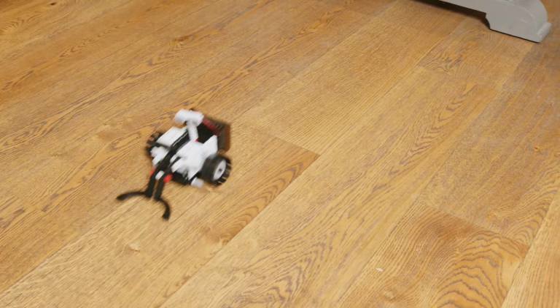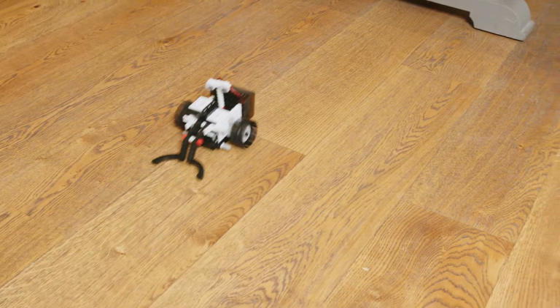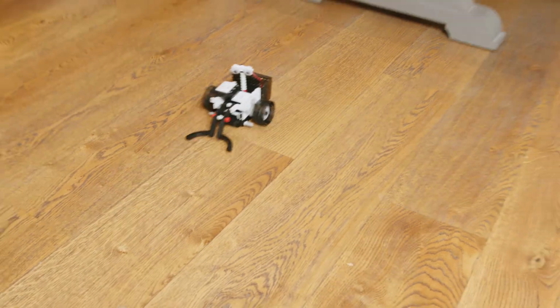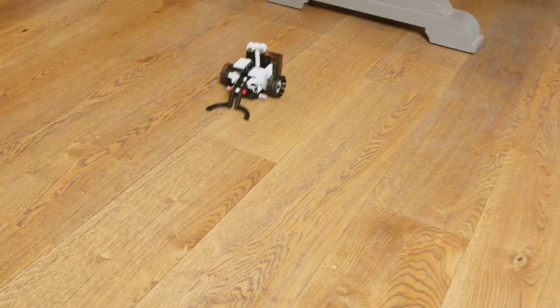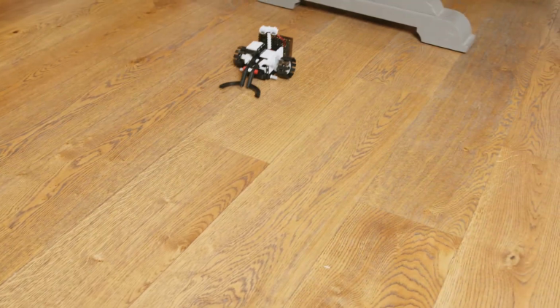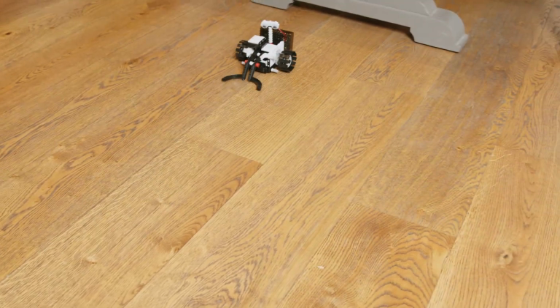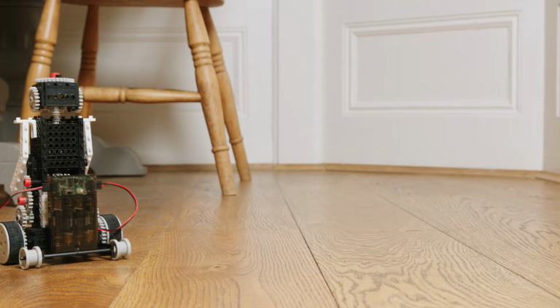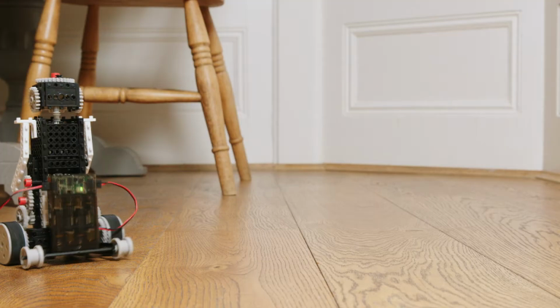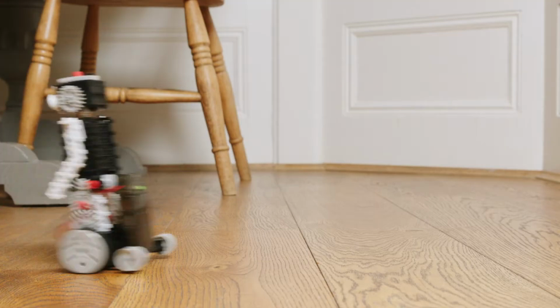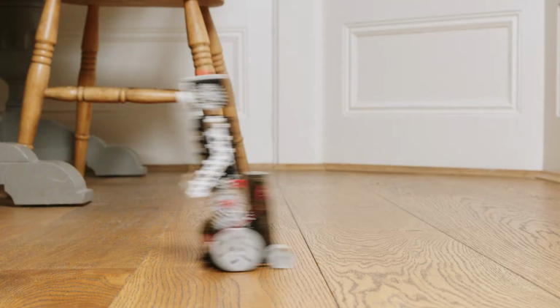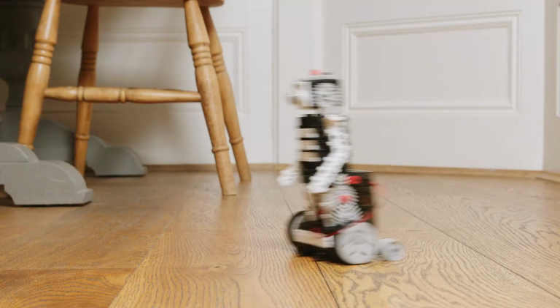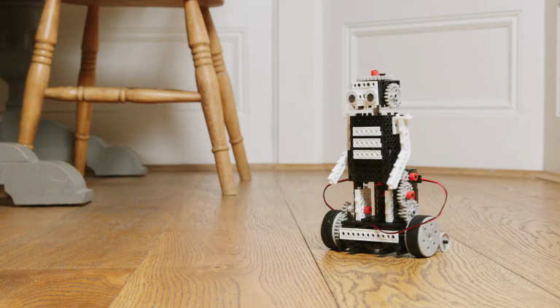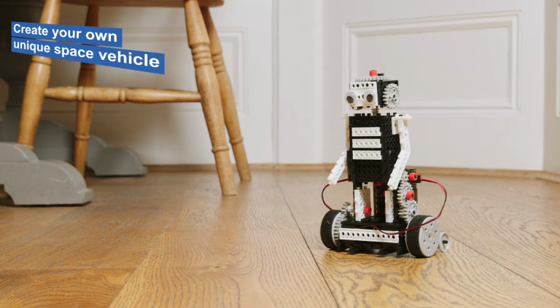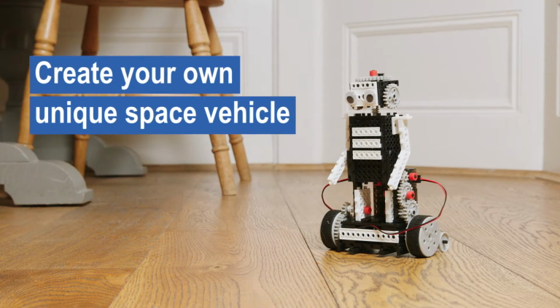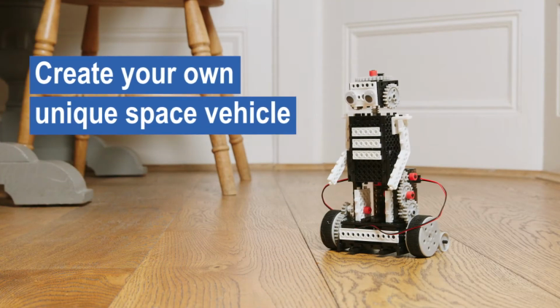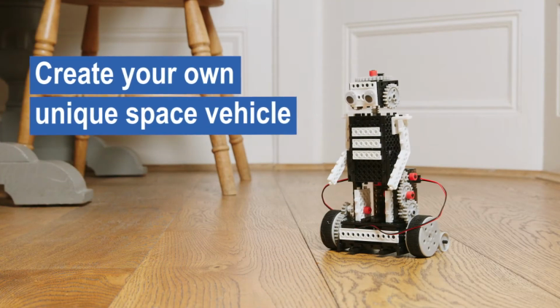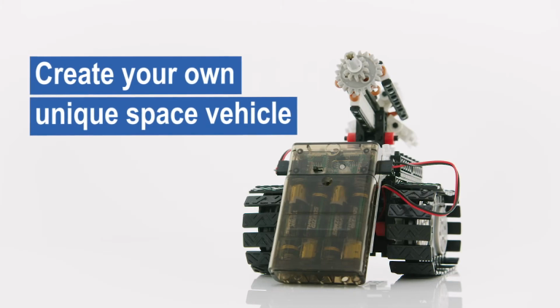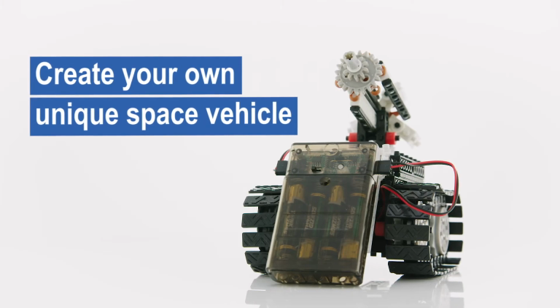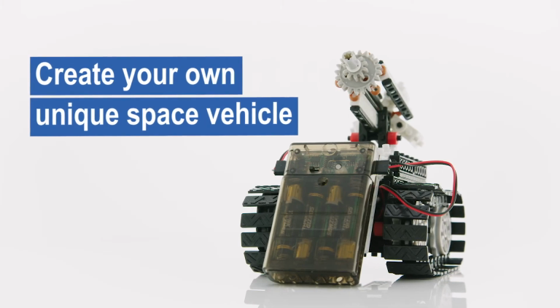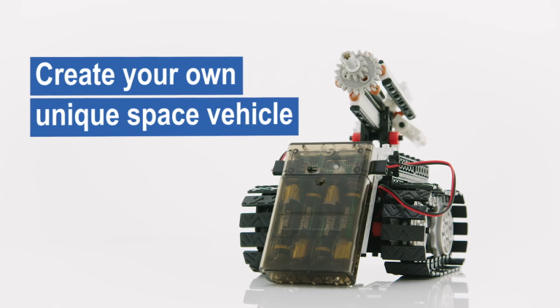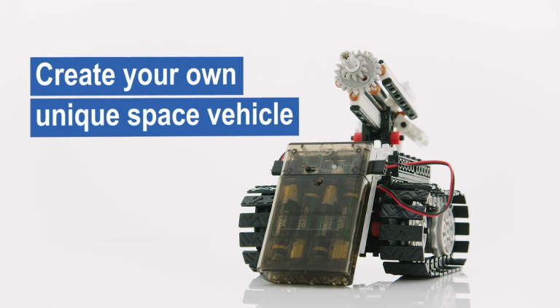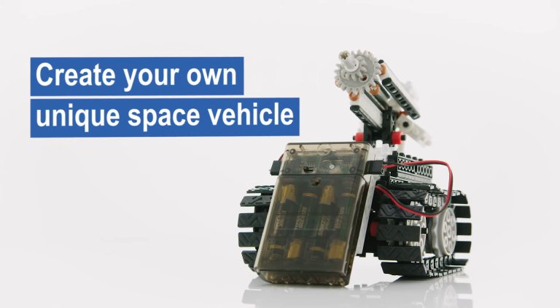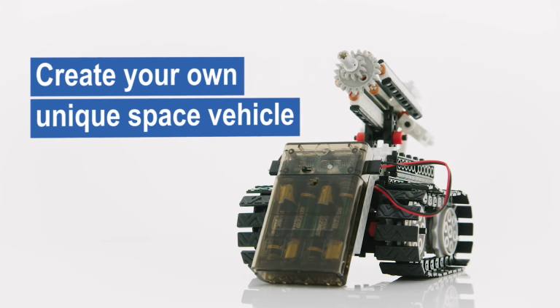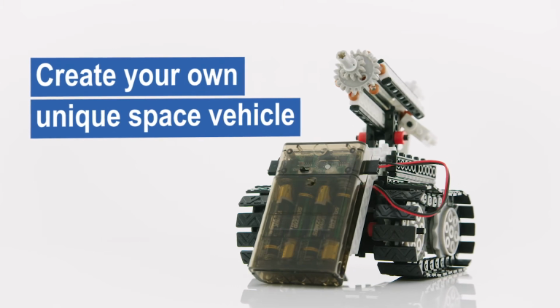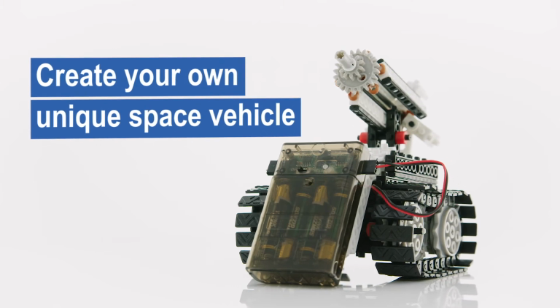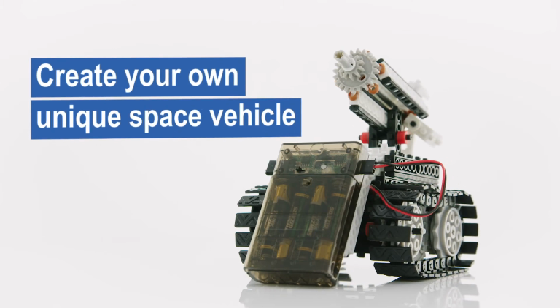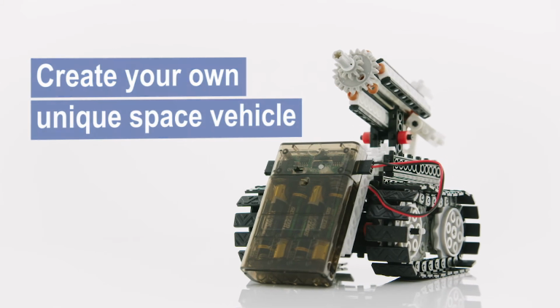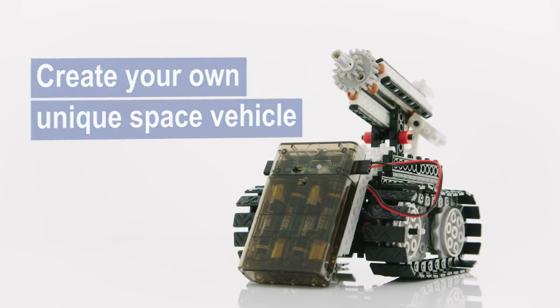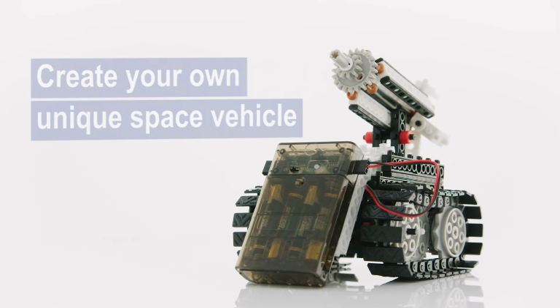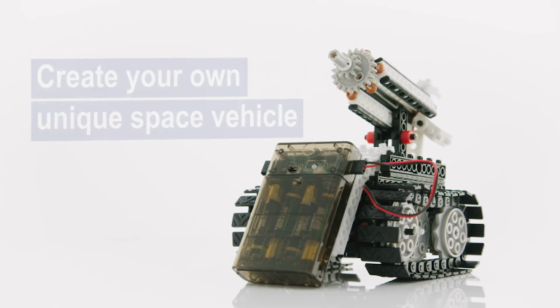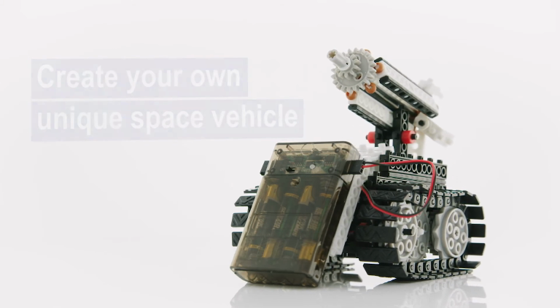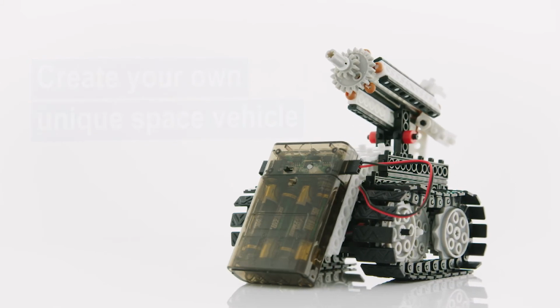Once each model has been built, you can create your own unique space vehicle for endless possibilities.